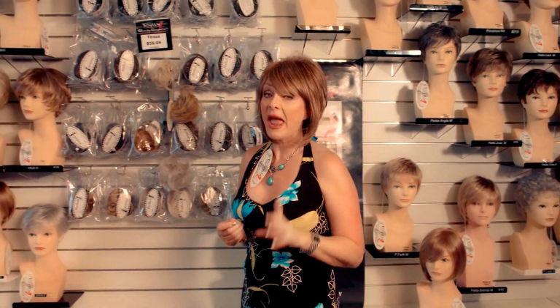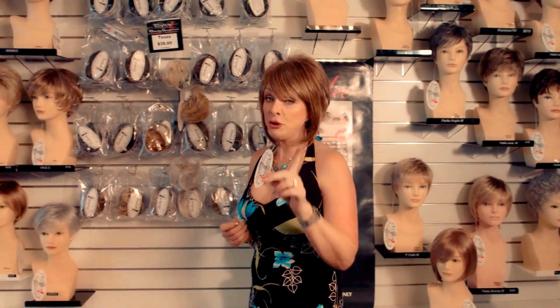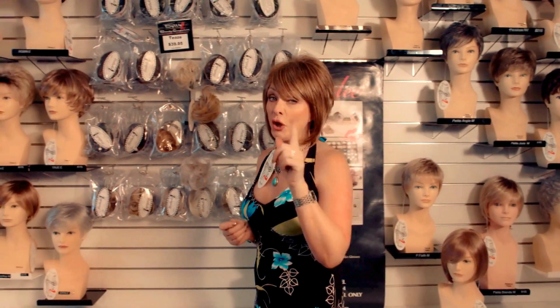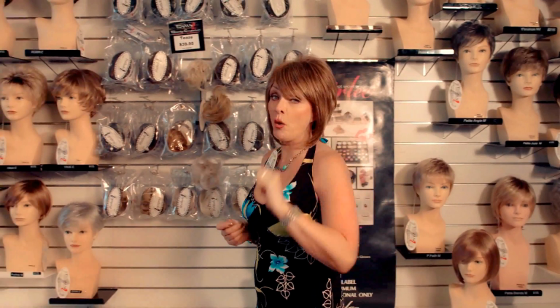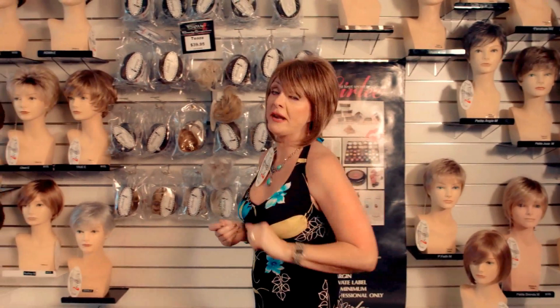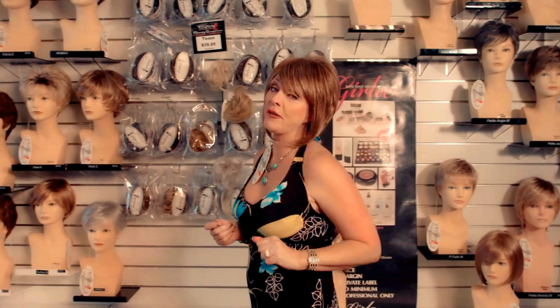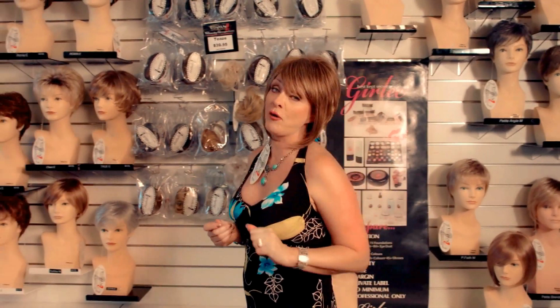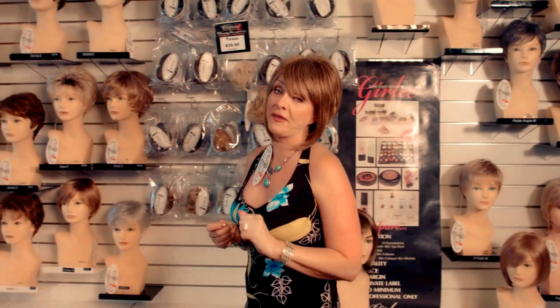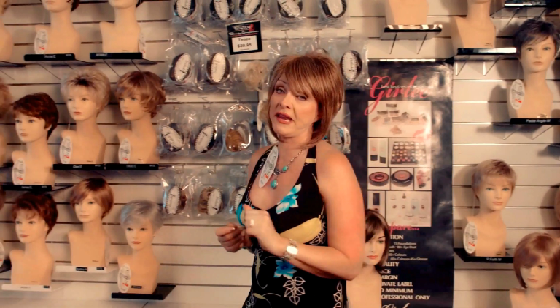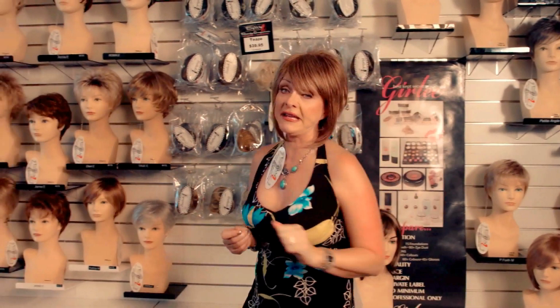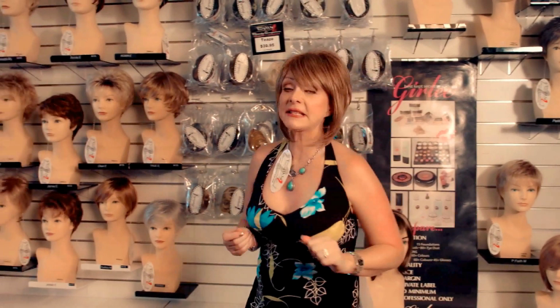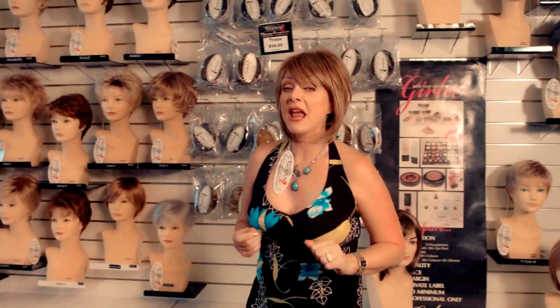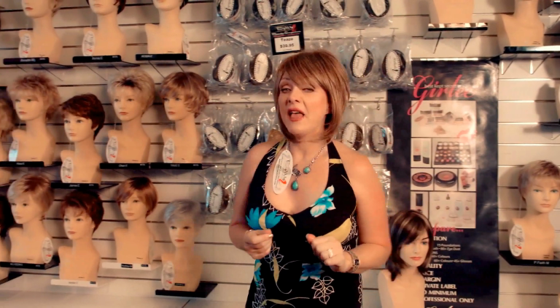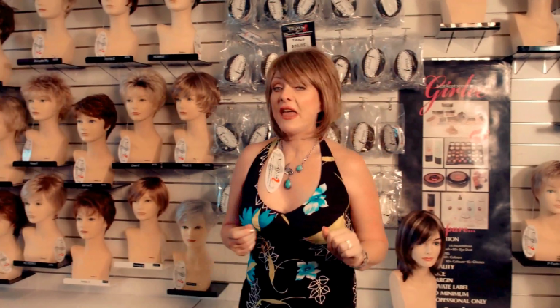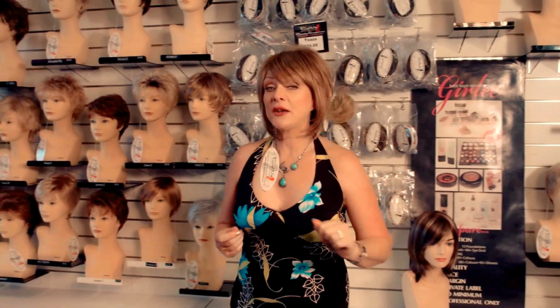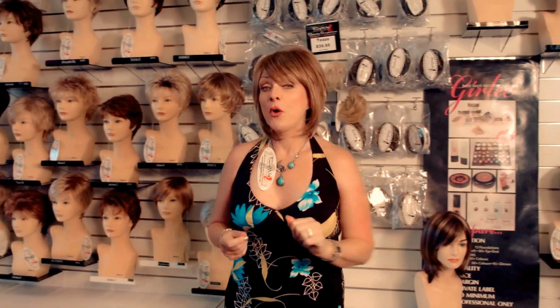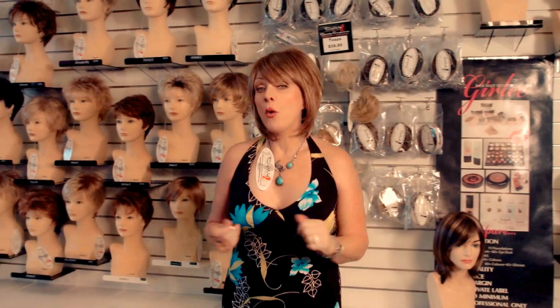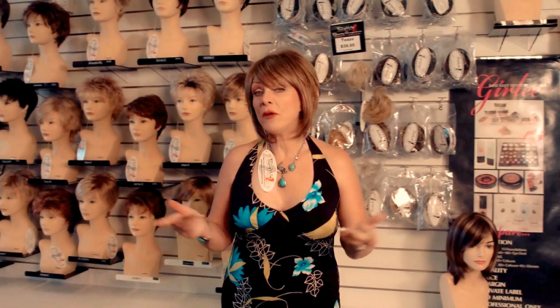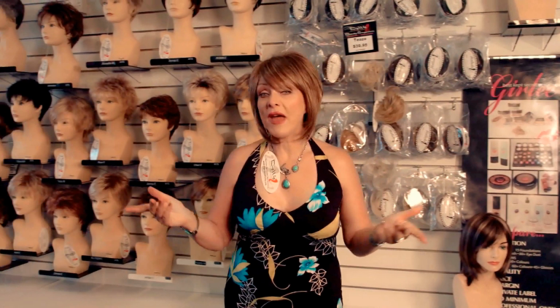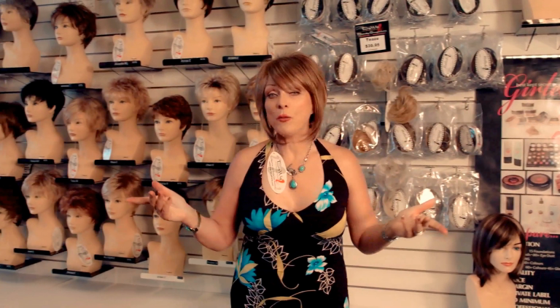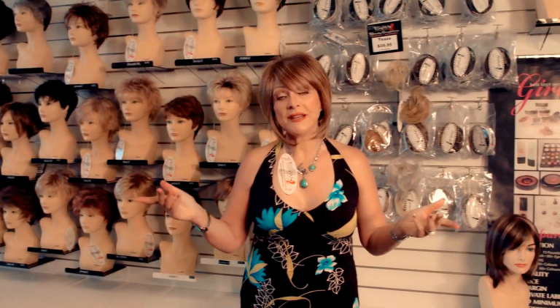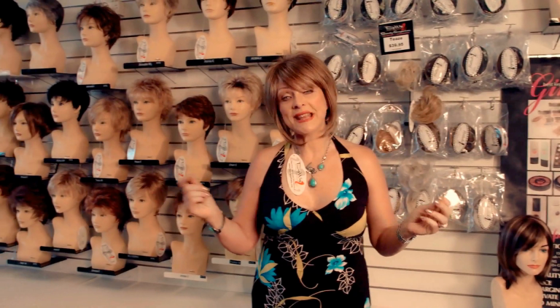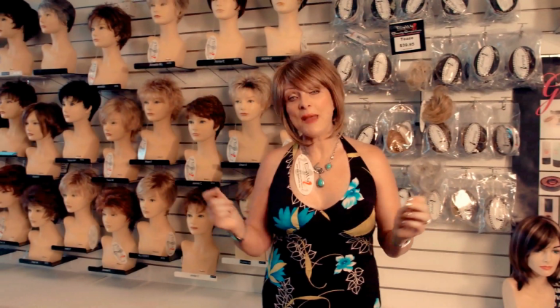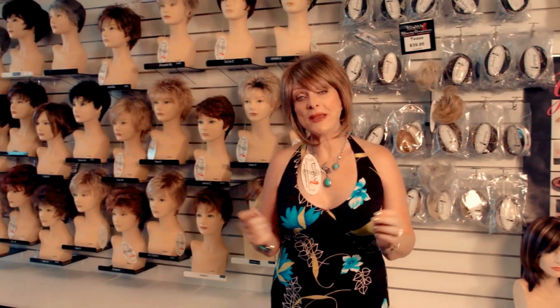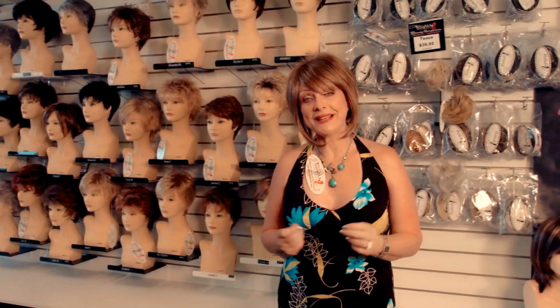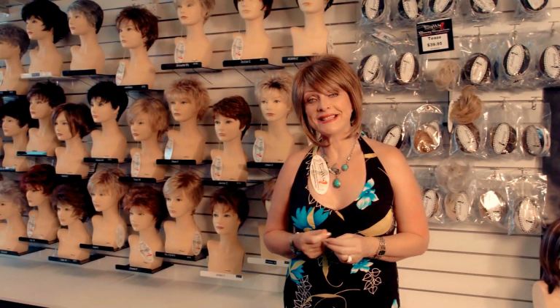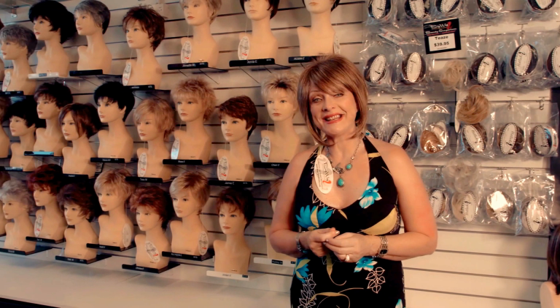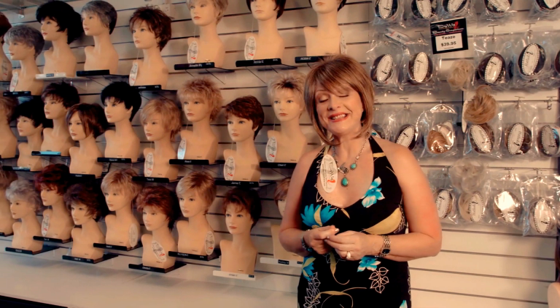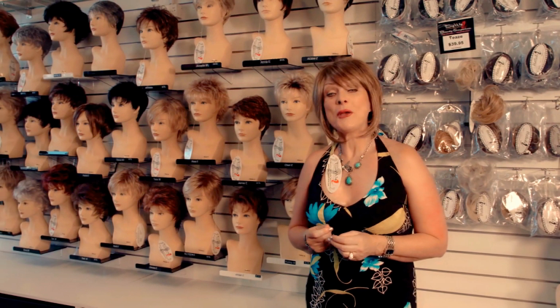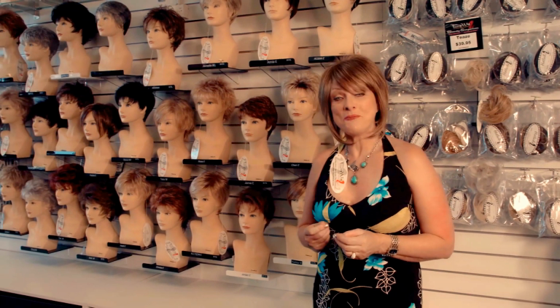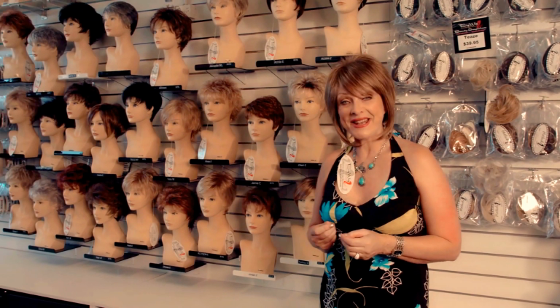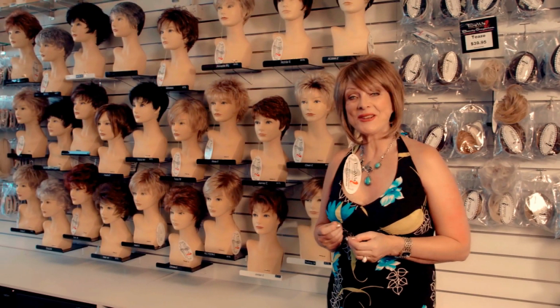And another great thing is that all of our wigs can be considered medical.